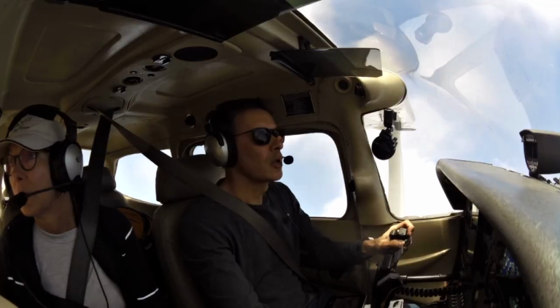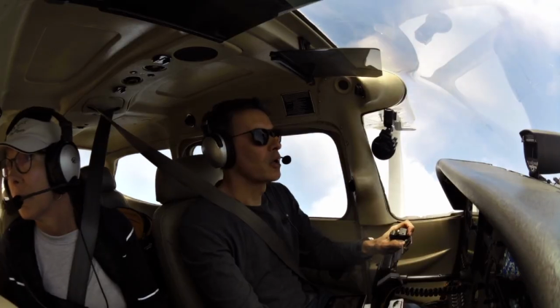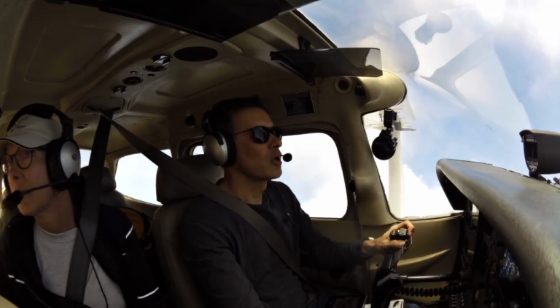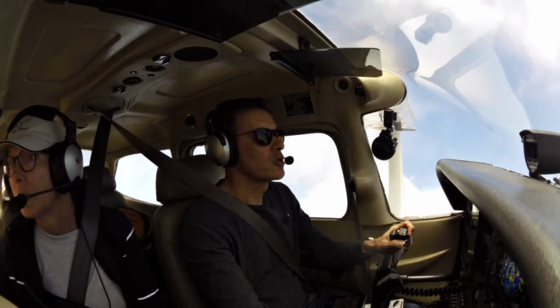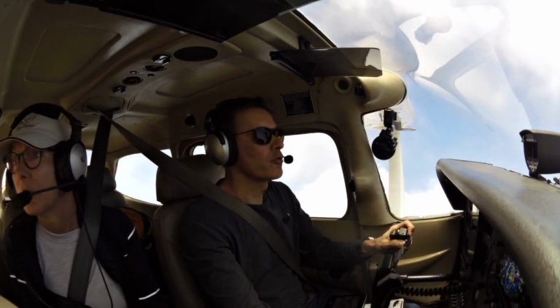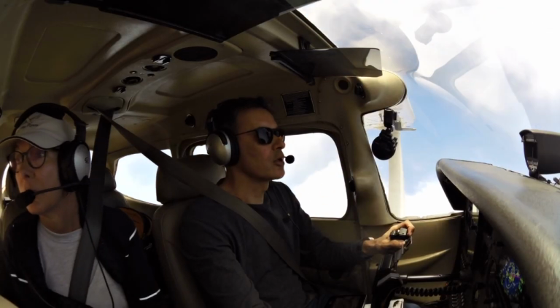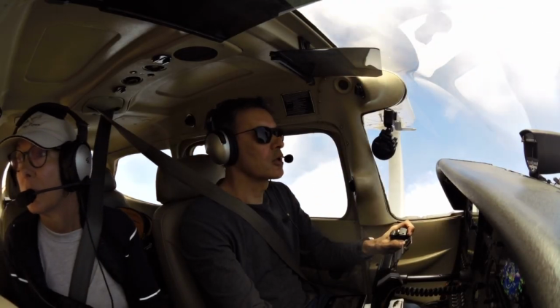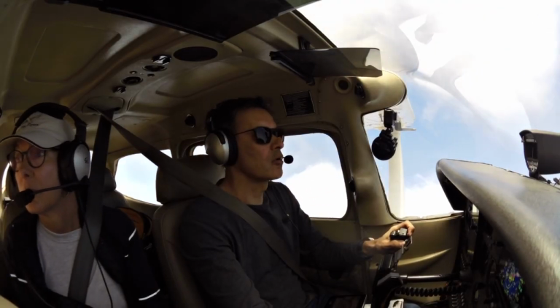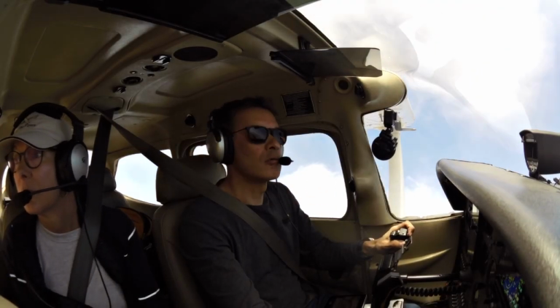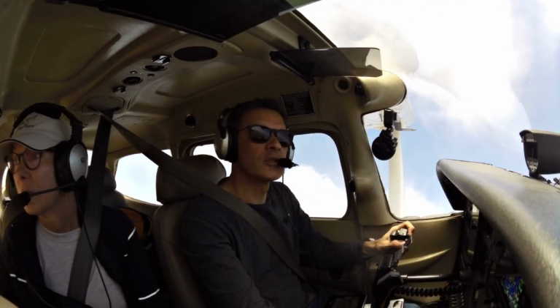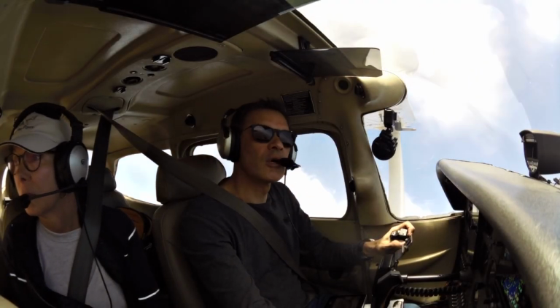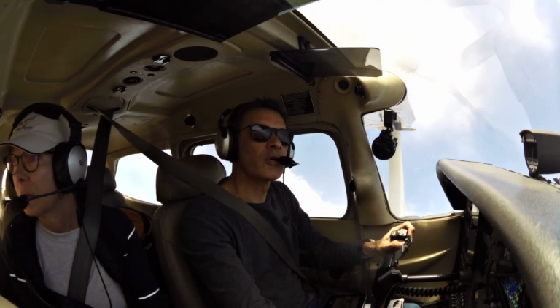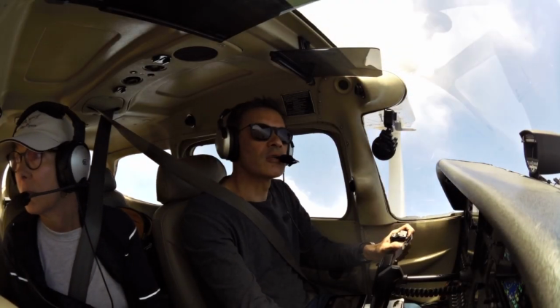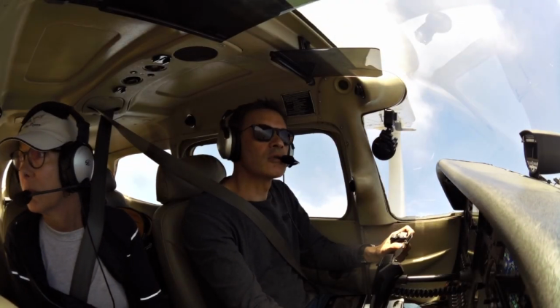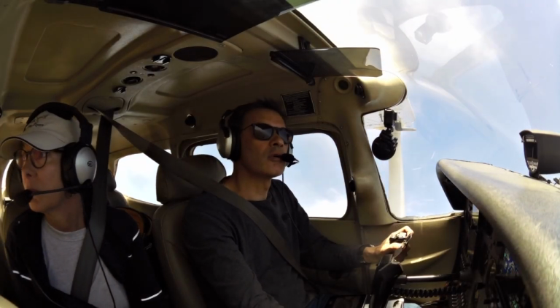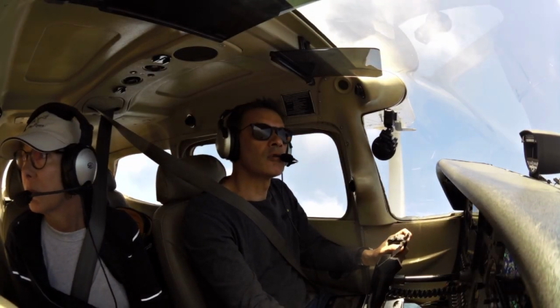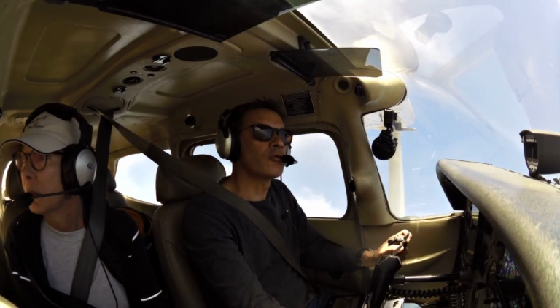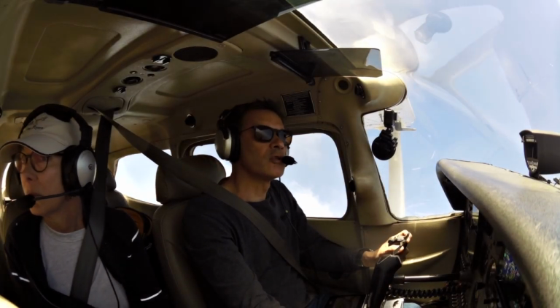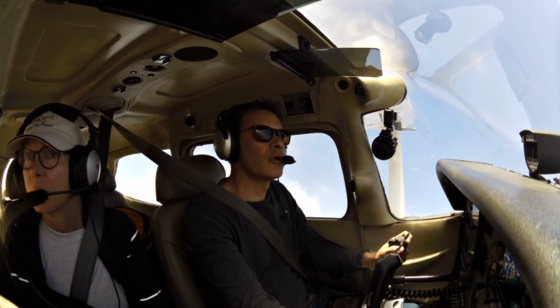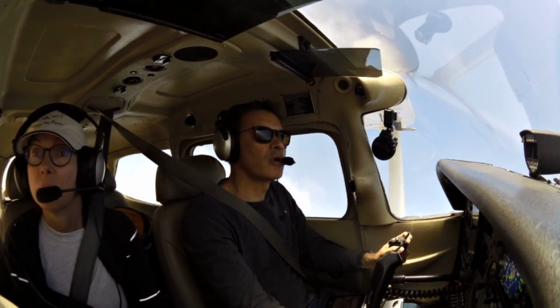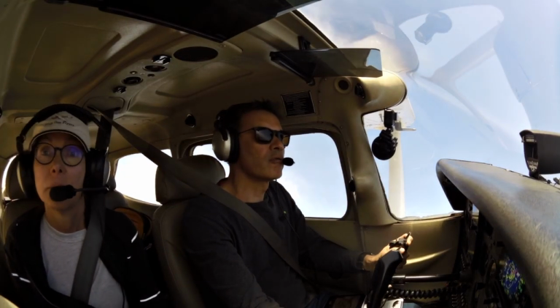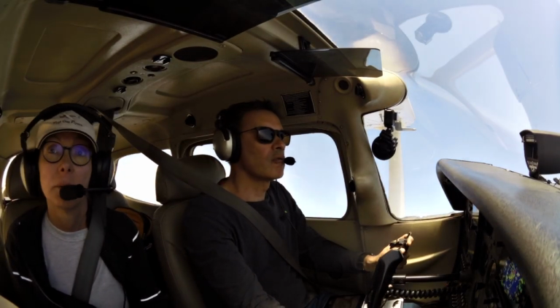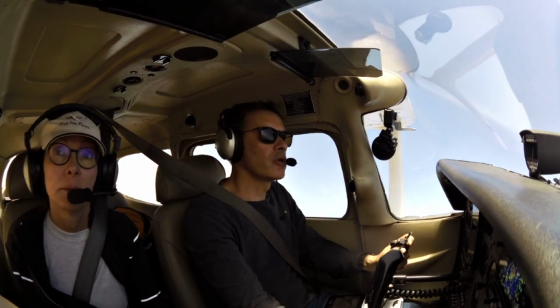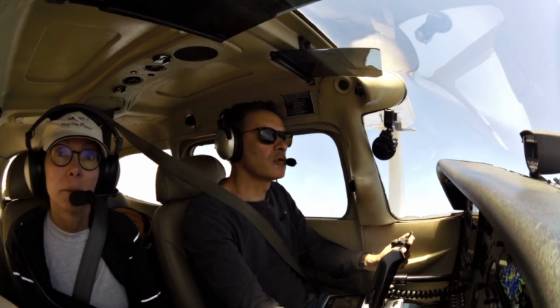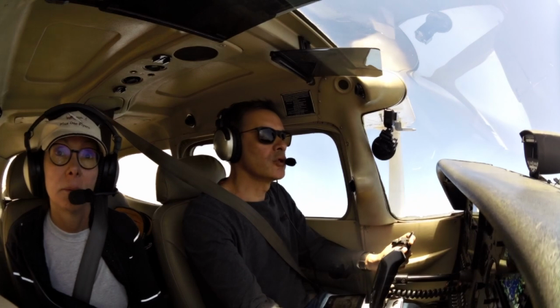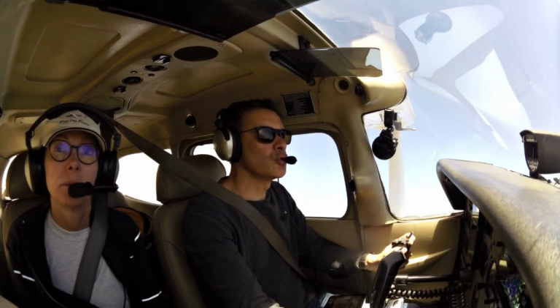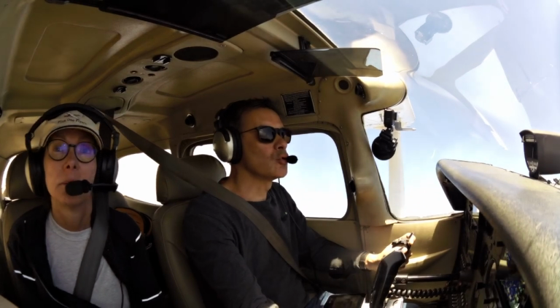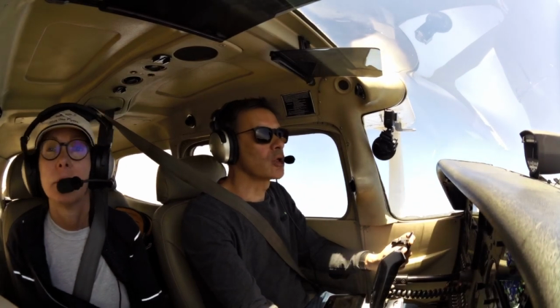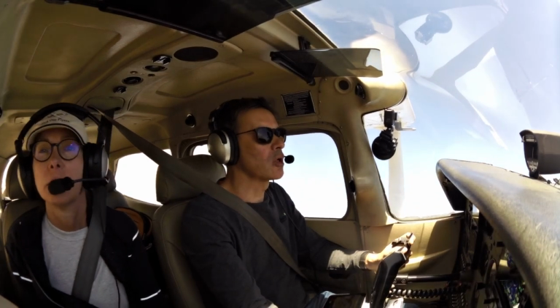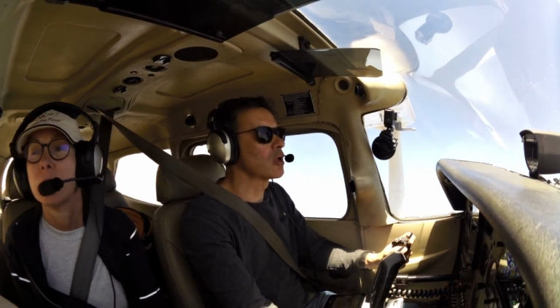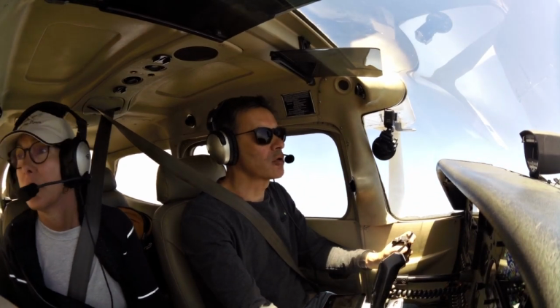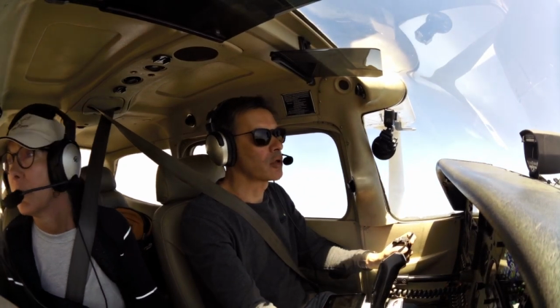Catalina traffic, Skyhawk Quintera, entering the 45, right downwind runway 22, Catalina traffic.